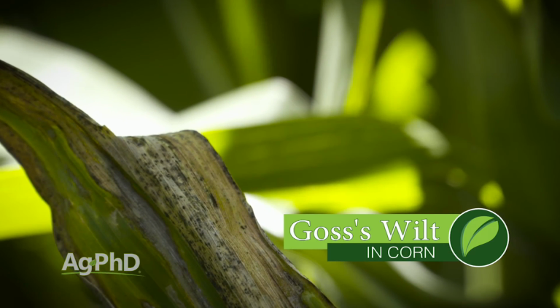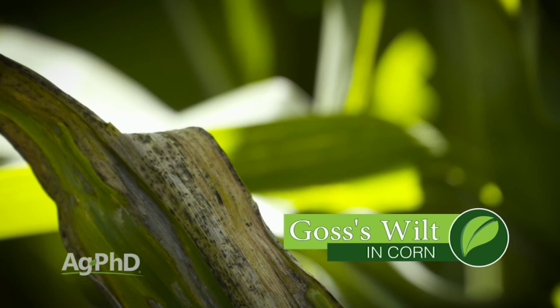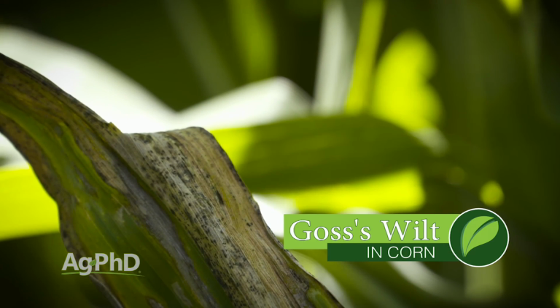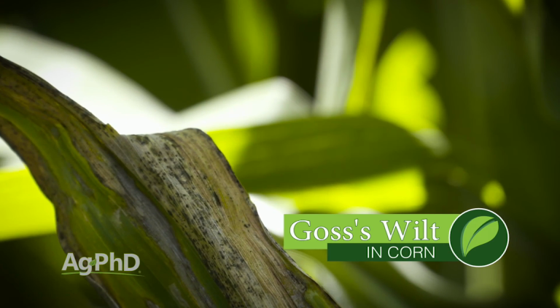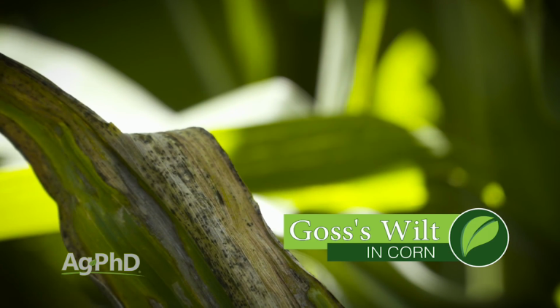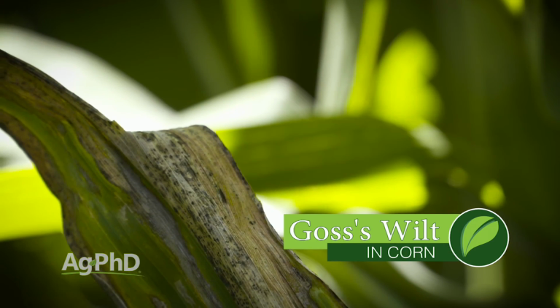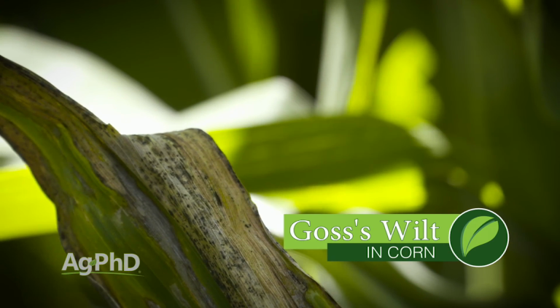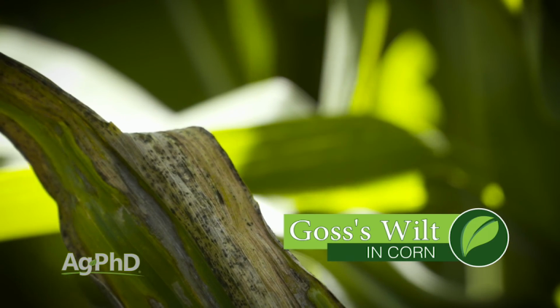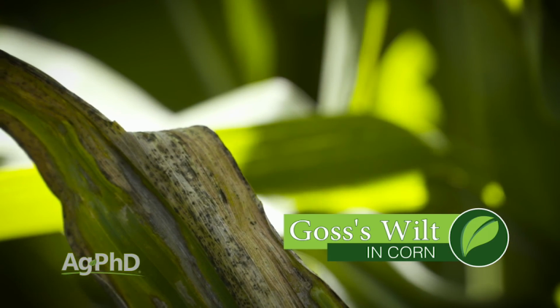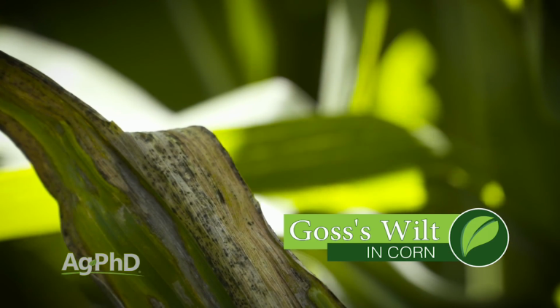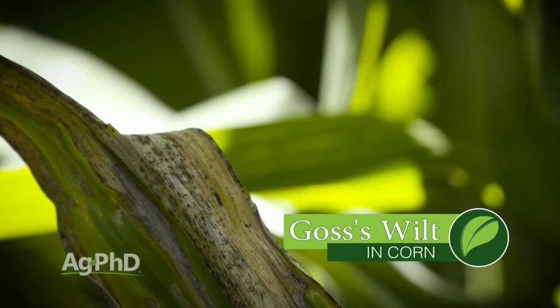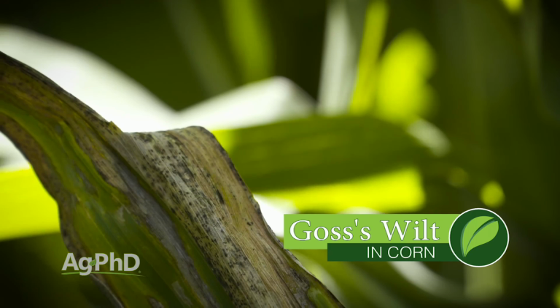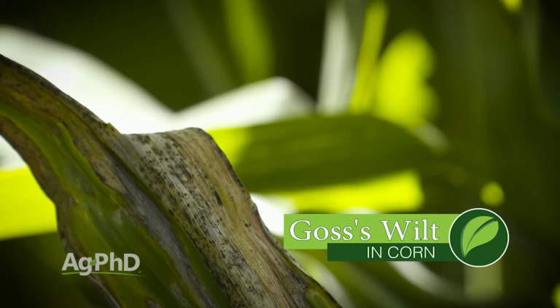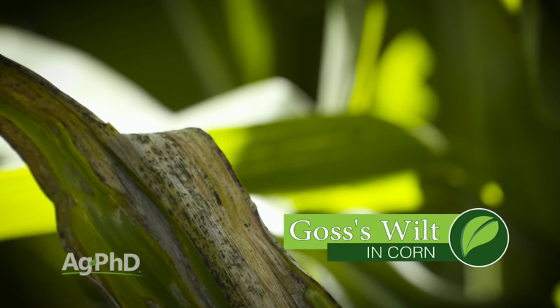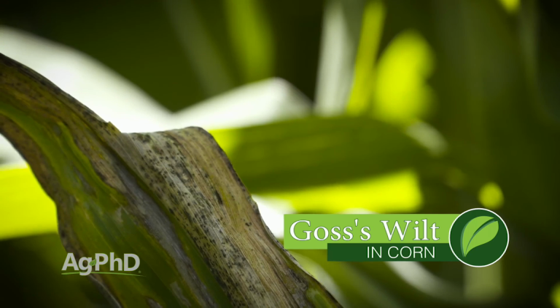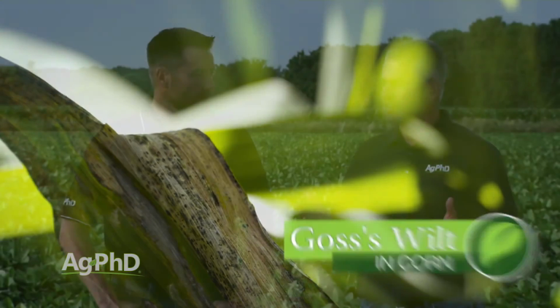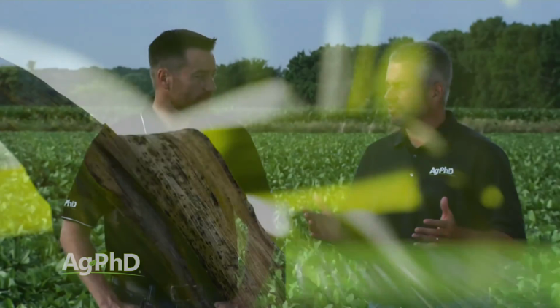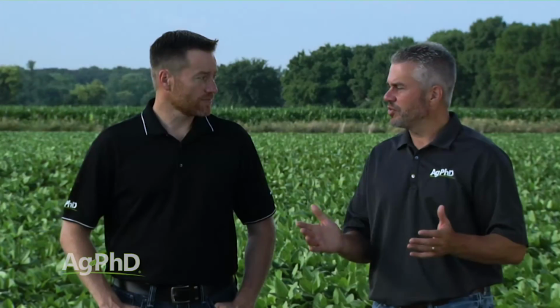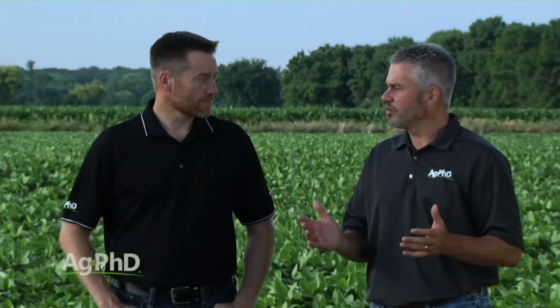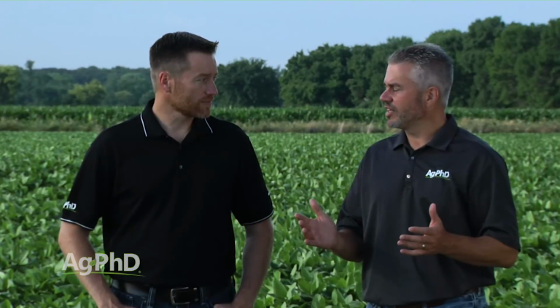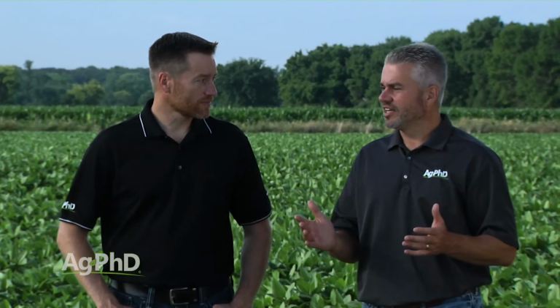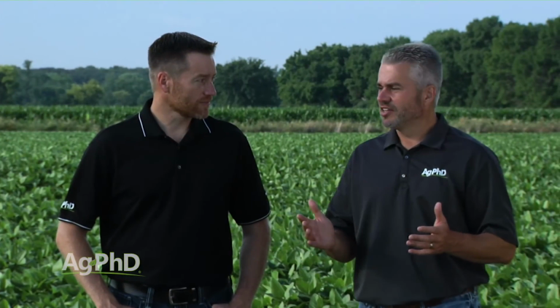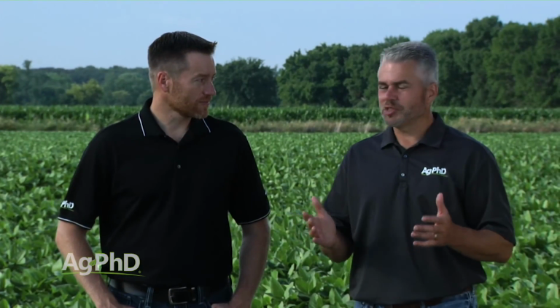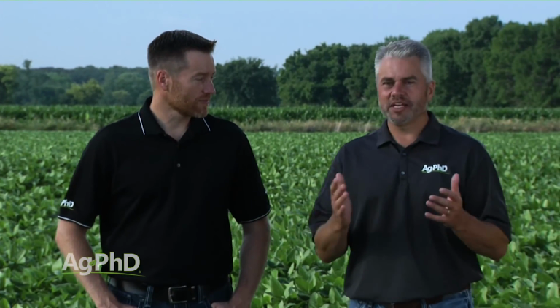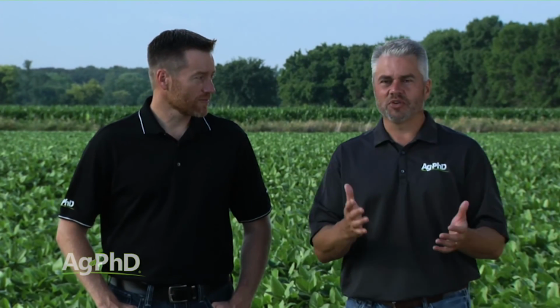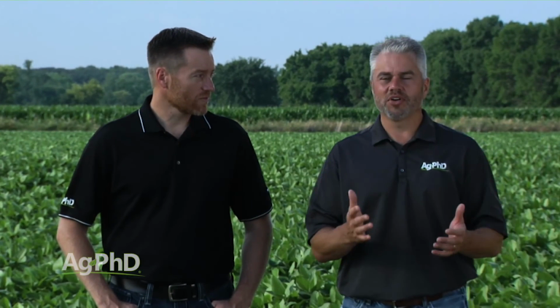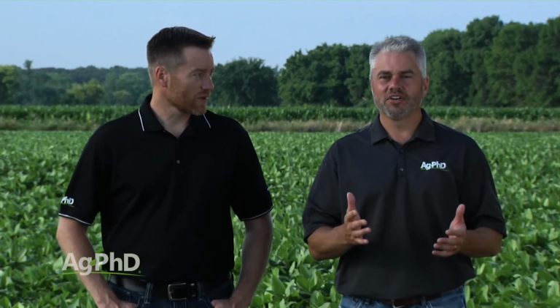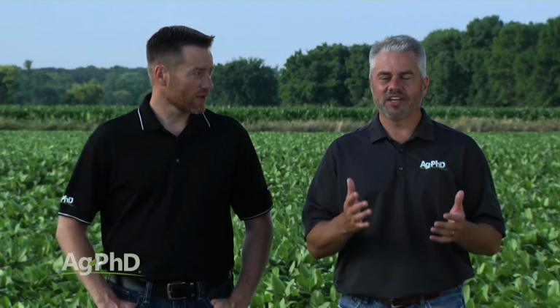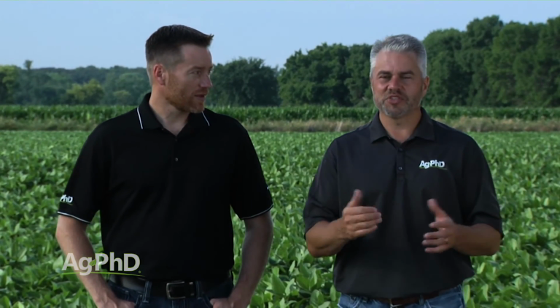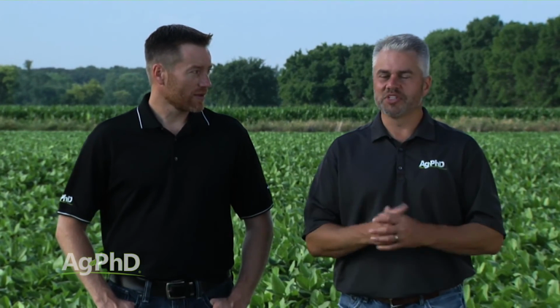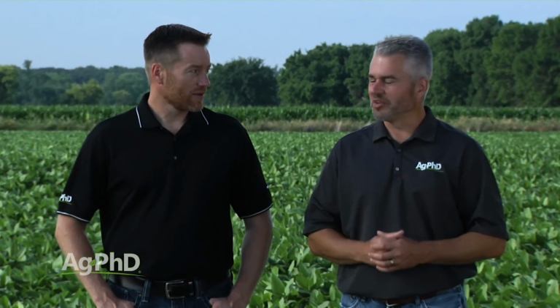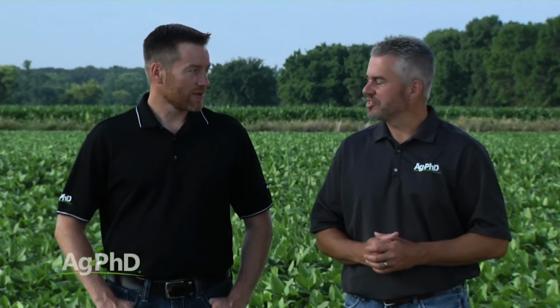Goss' wilt can be a major issue in corn. But Darren, I'm going to solve this real quickly — just plant corn that has good tolerance.